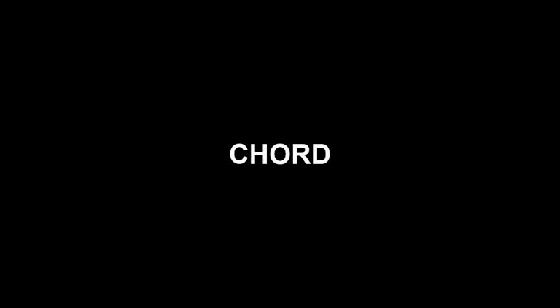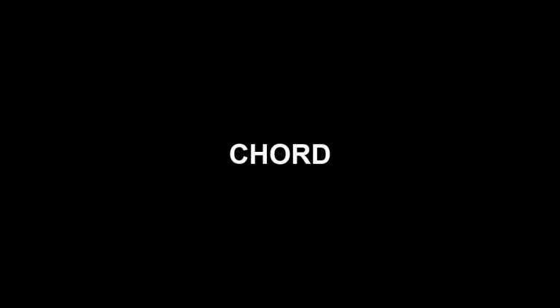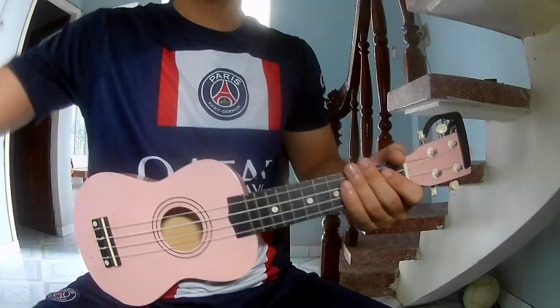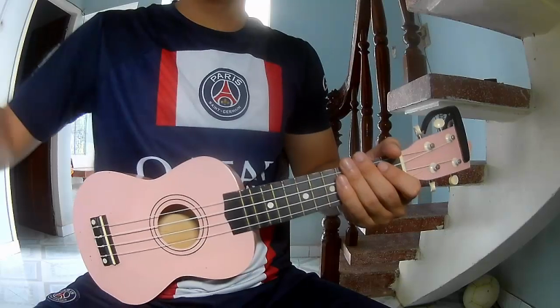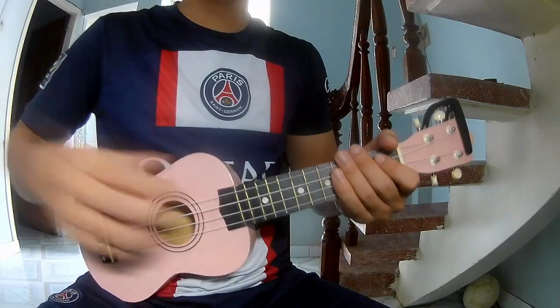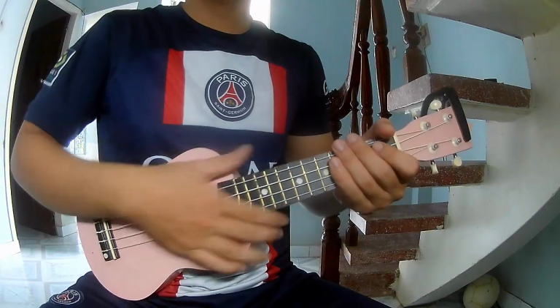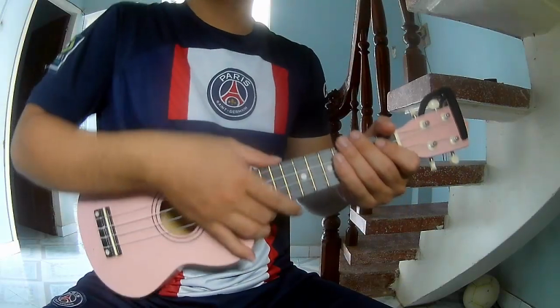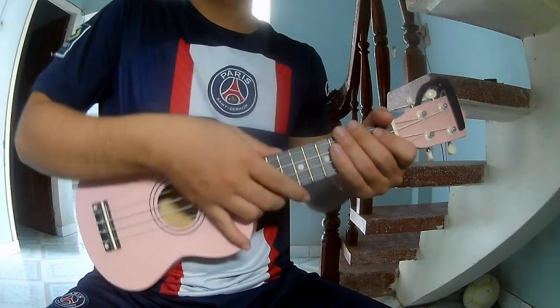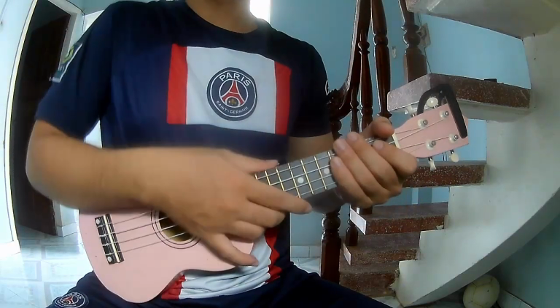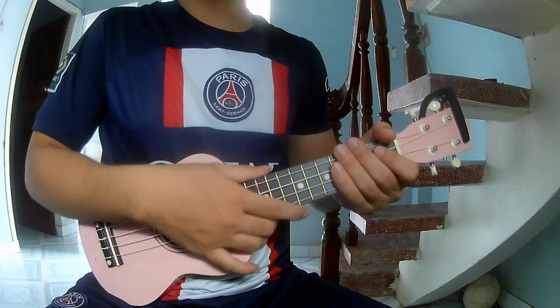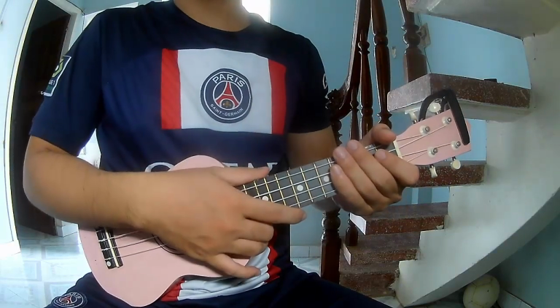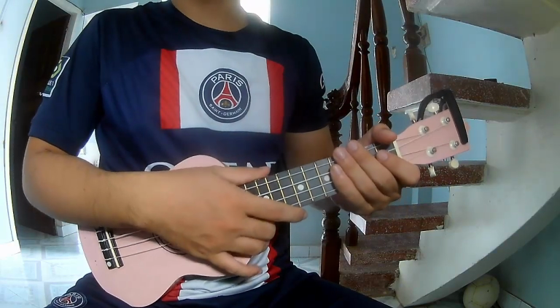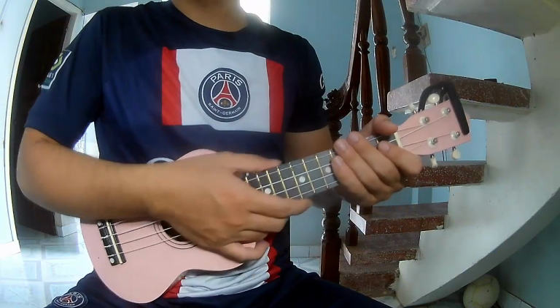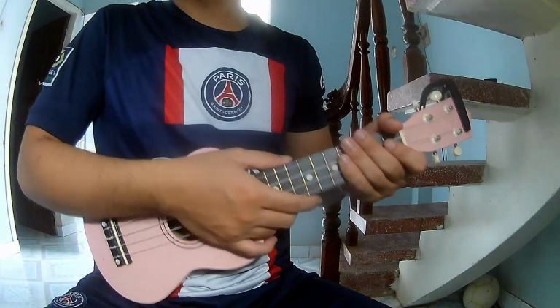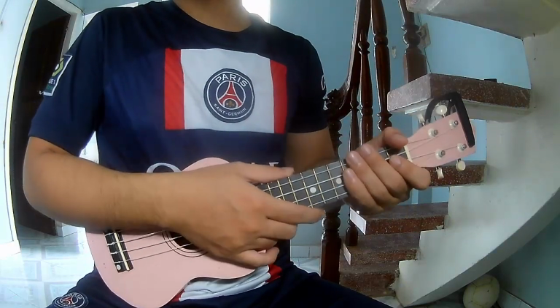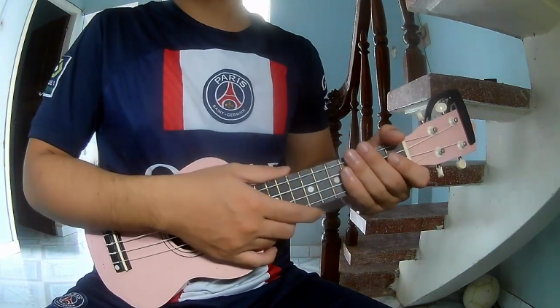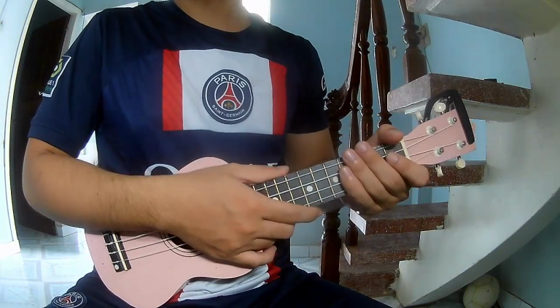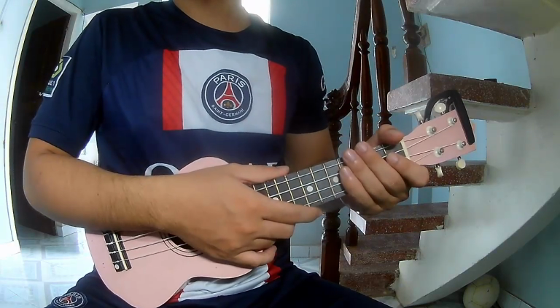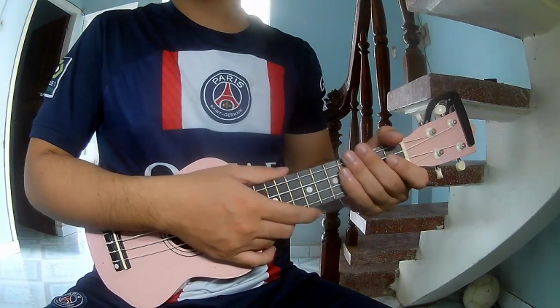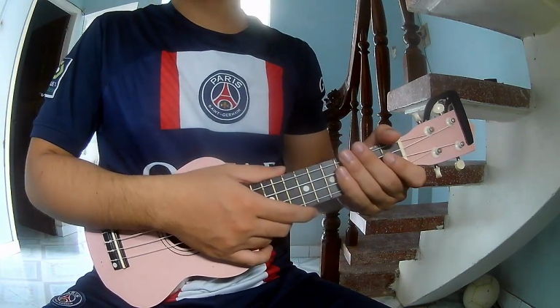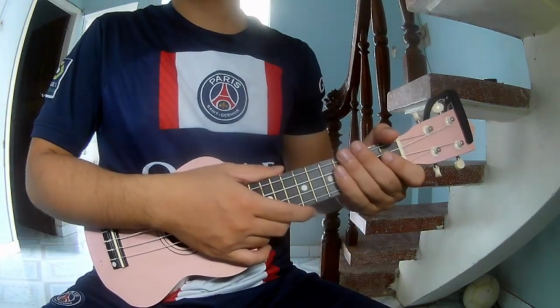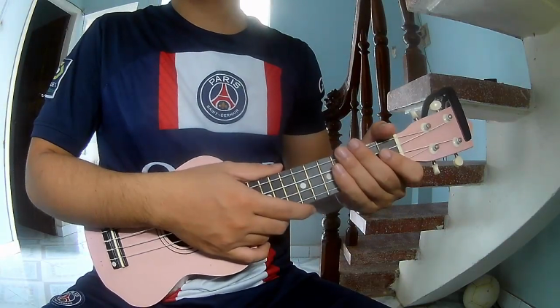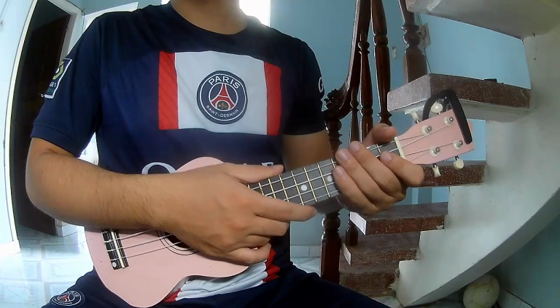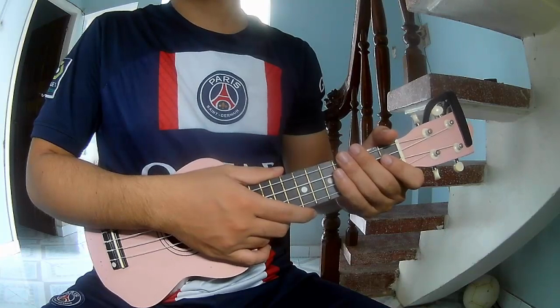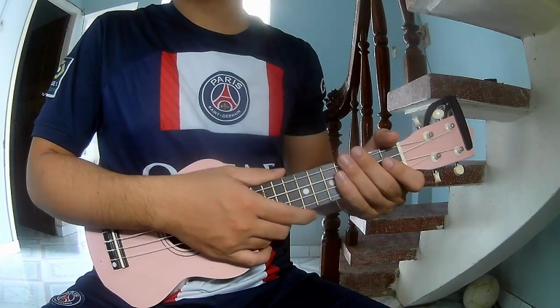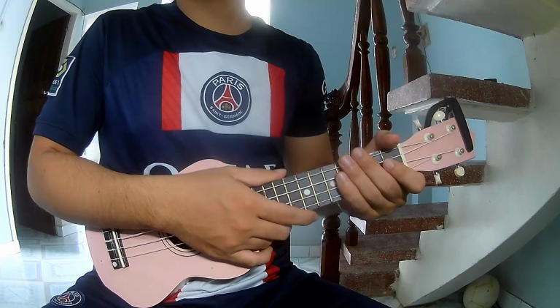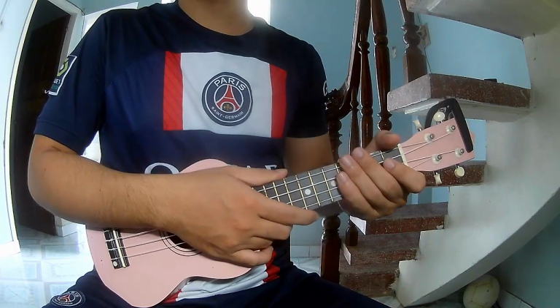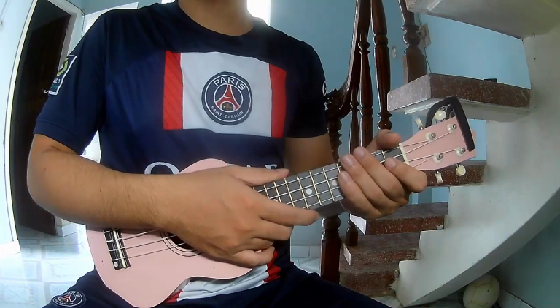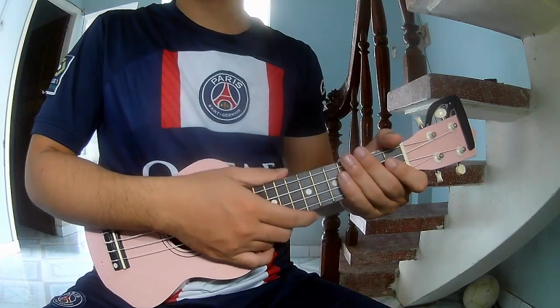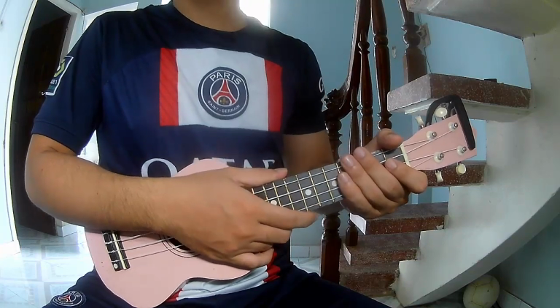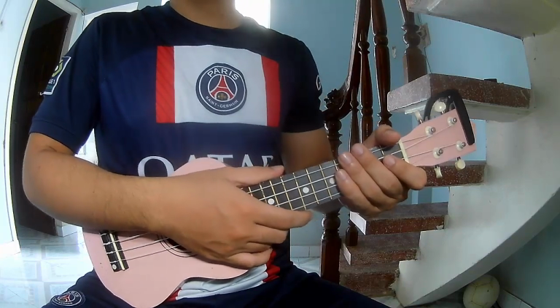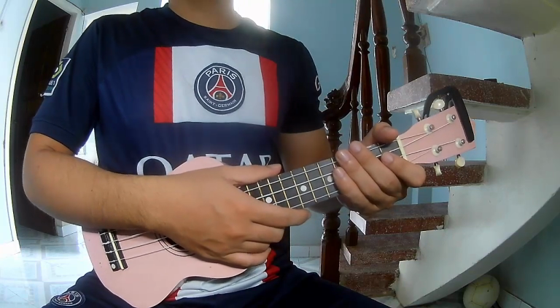Hi everyone! Today we'll see how to play ukulele — 'Welcome to New York' by Taylor Swift.